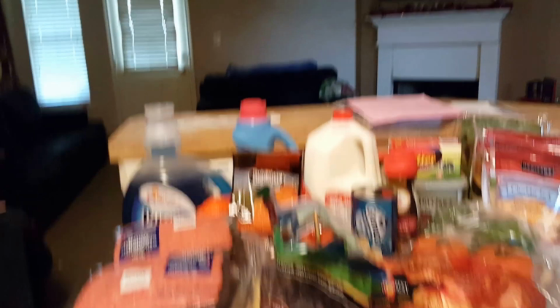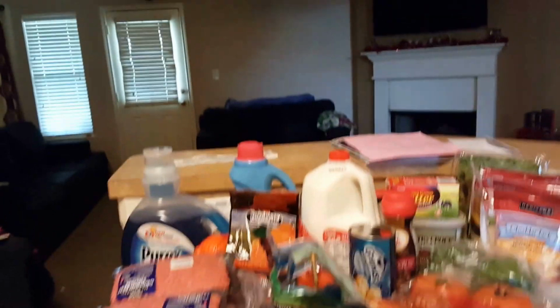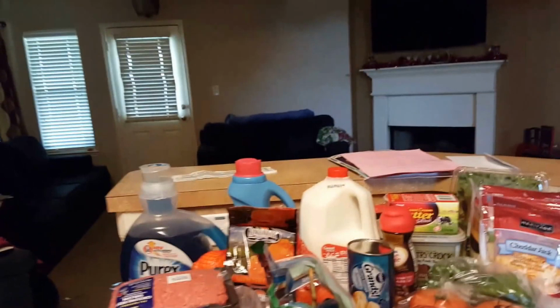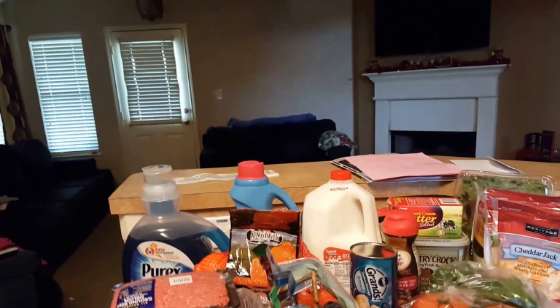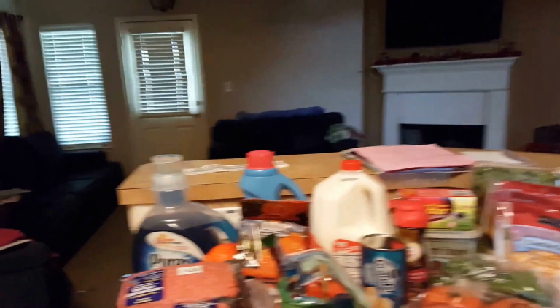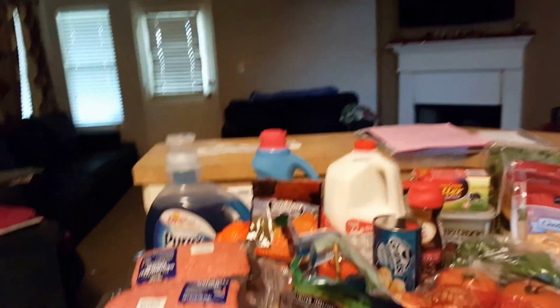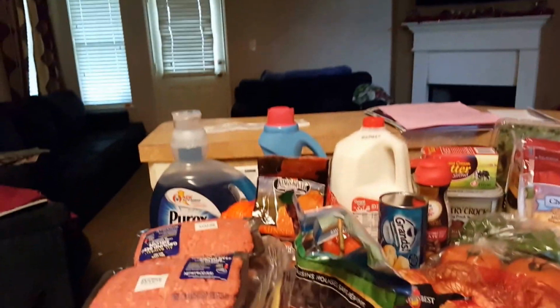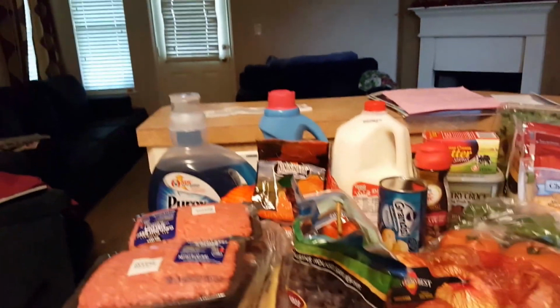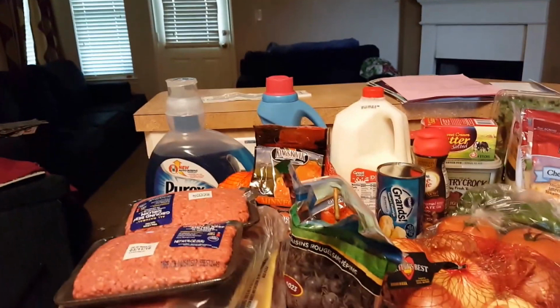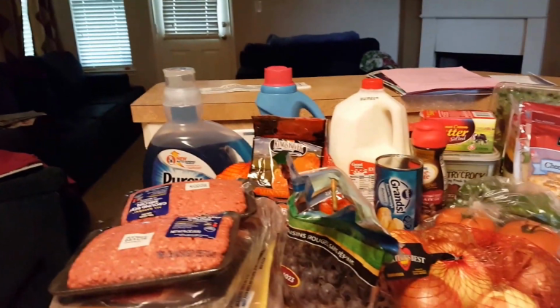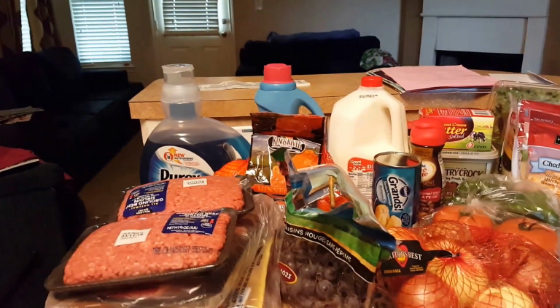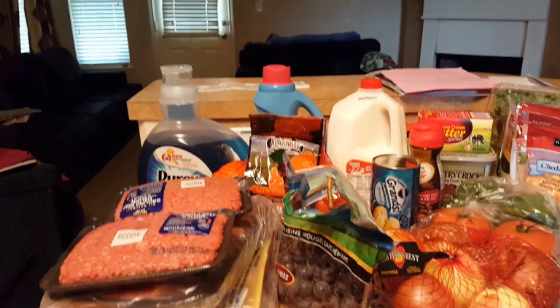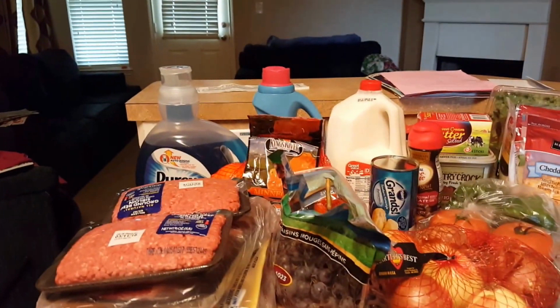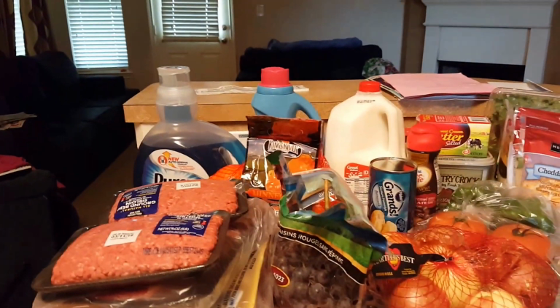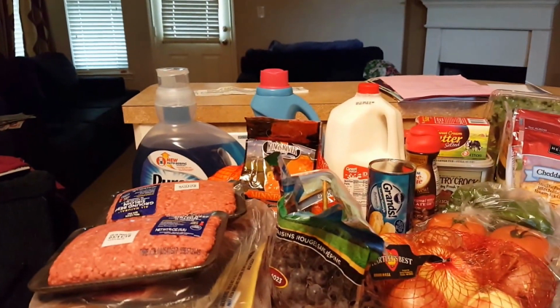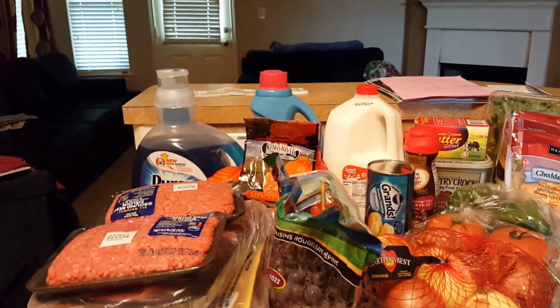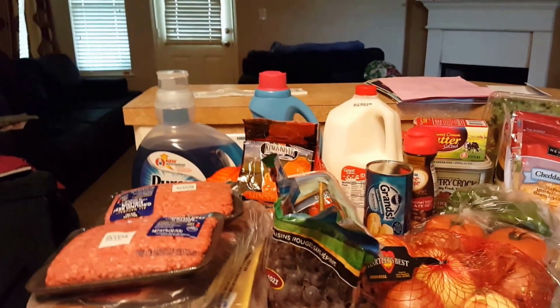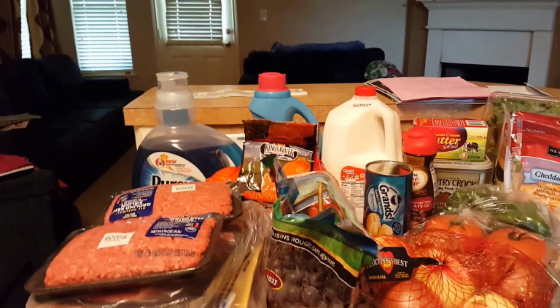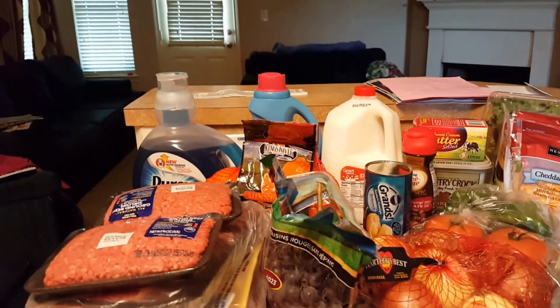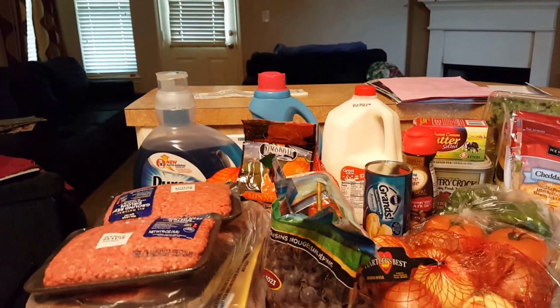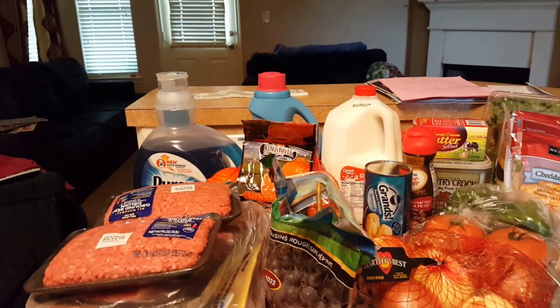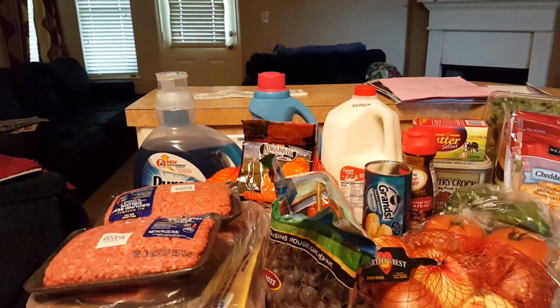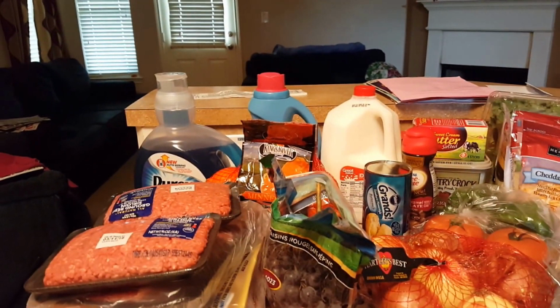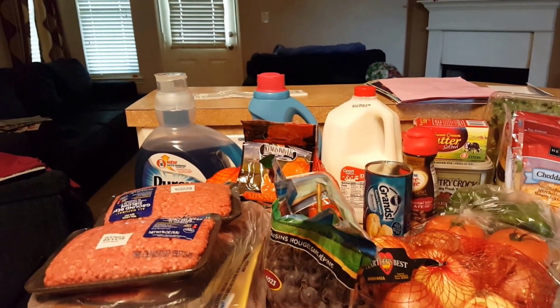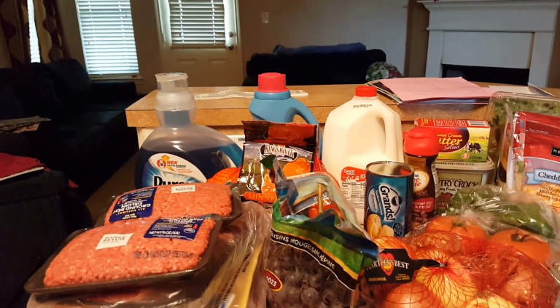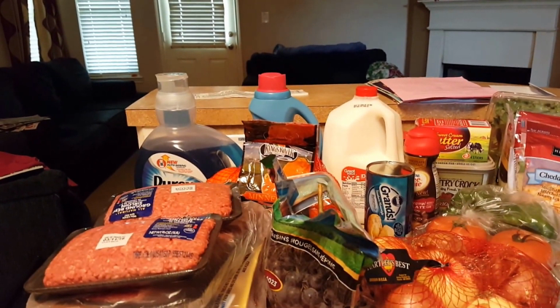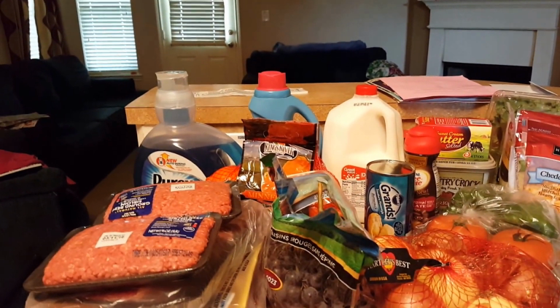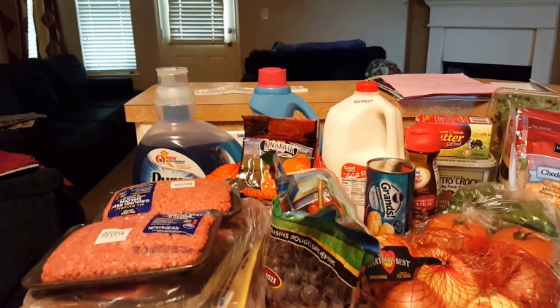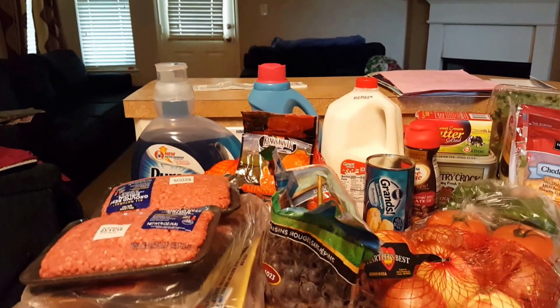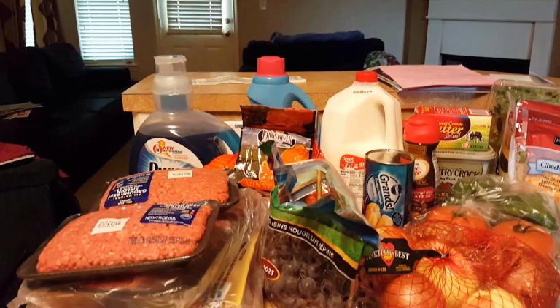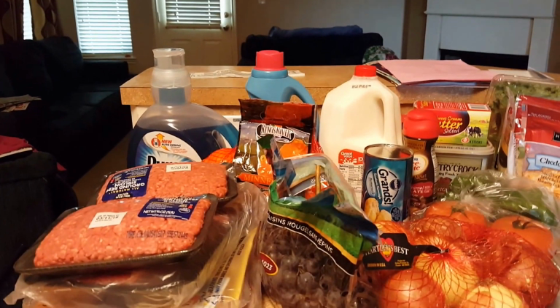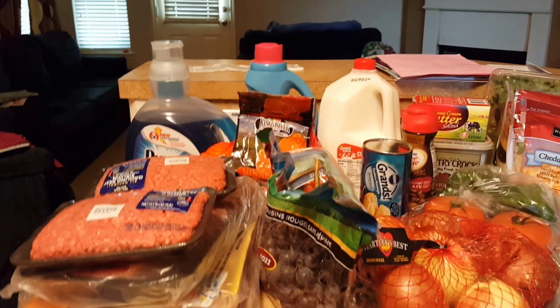Hi guys, it's Sheila from One Pretty Little Box. I am back with your Monday grocery haul. Aren't you so excited?